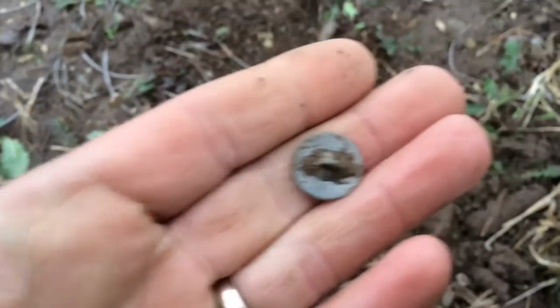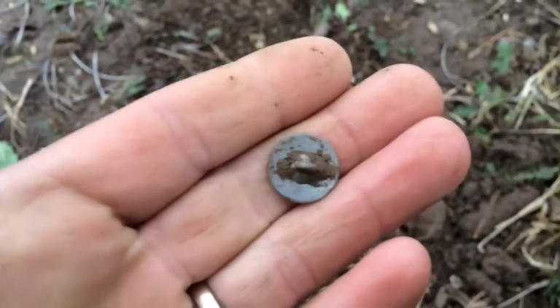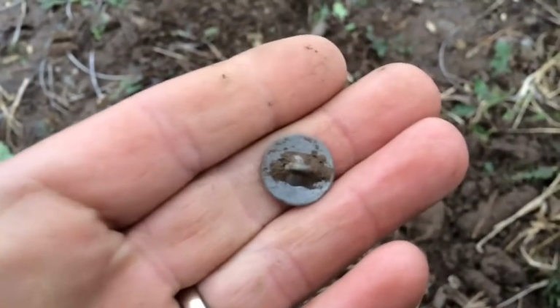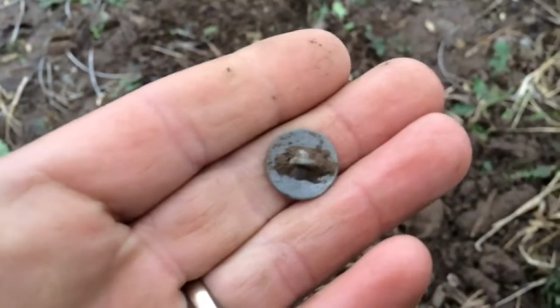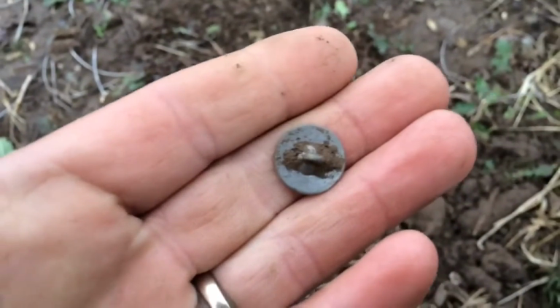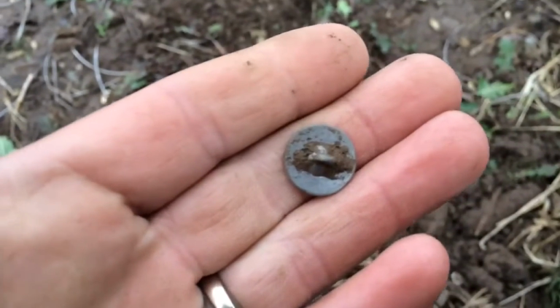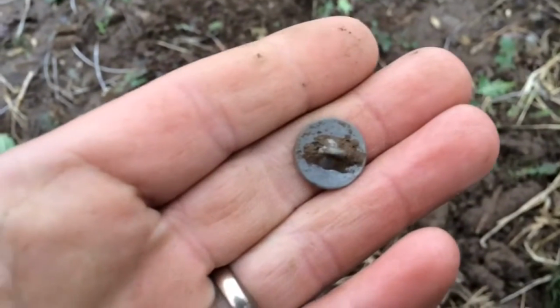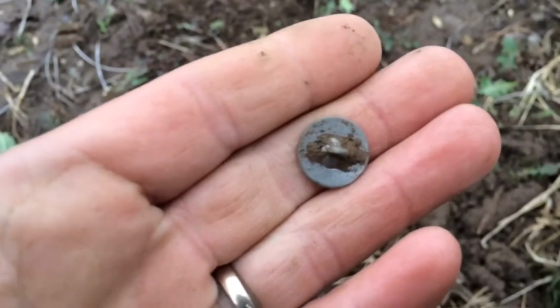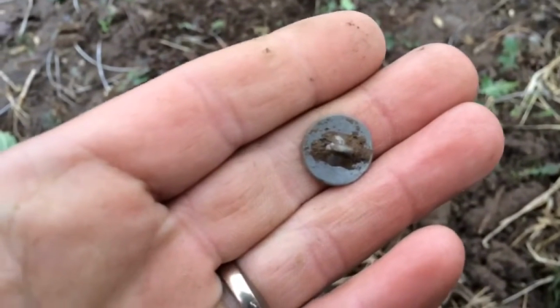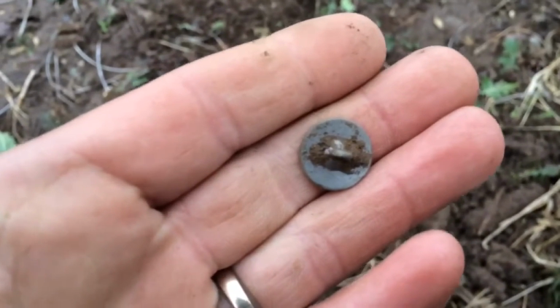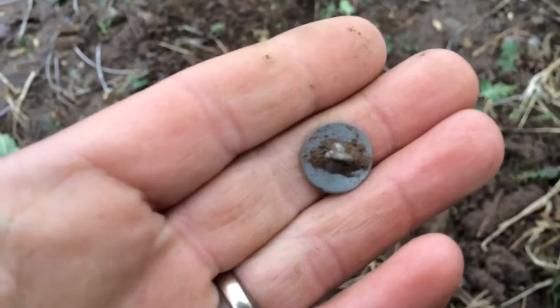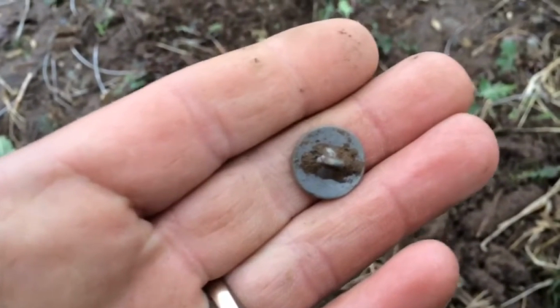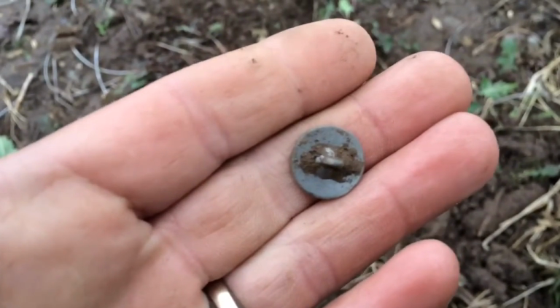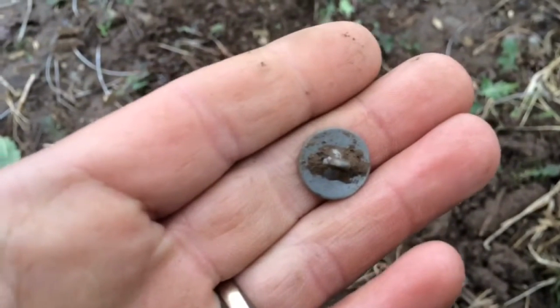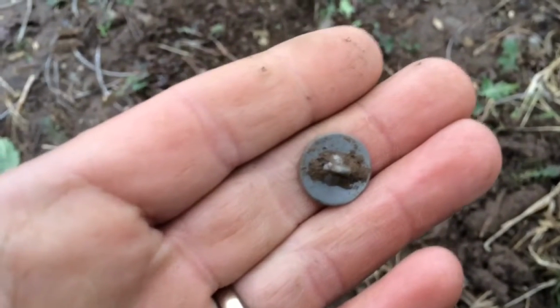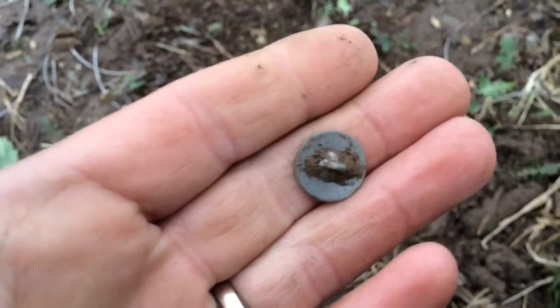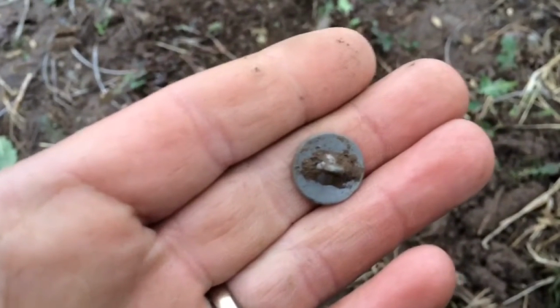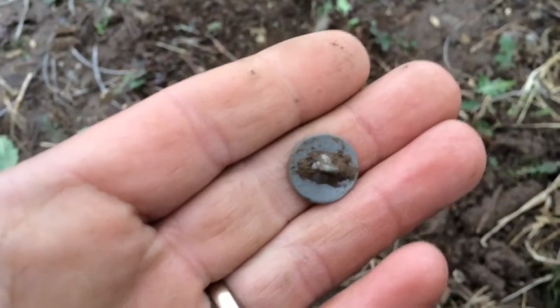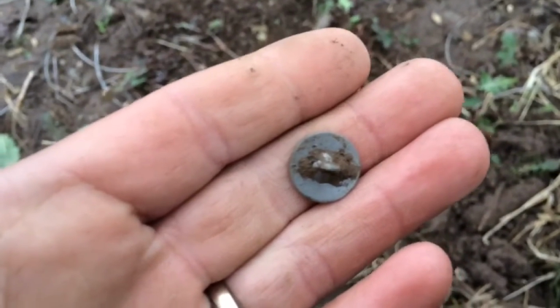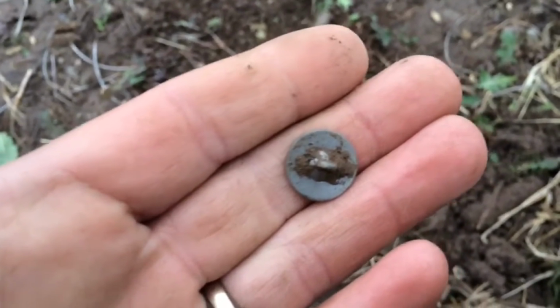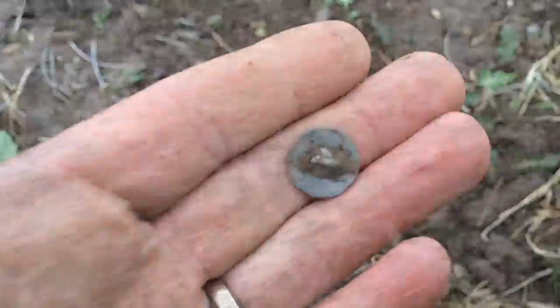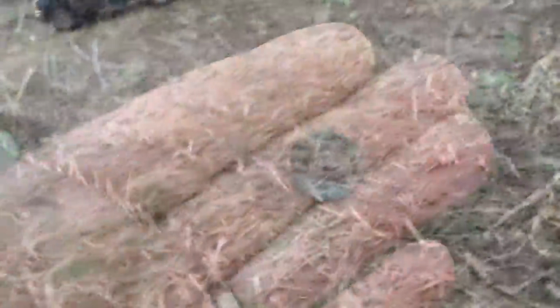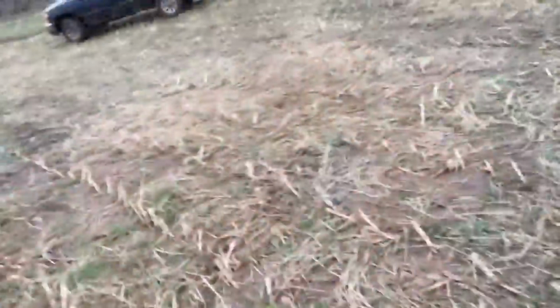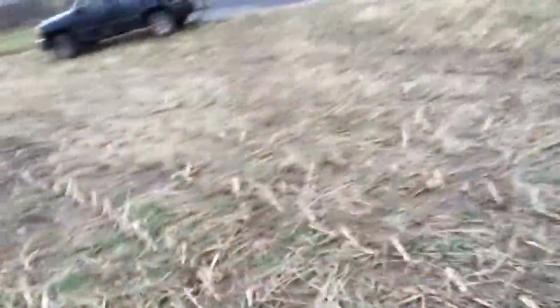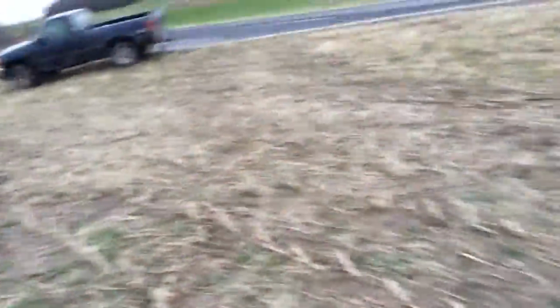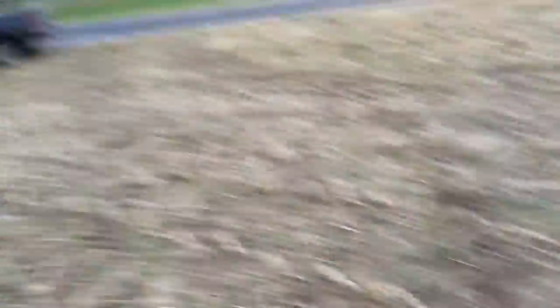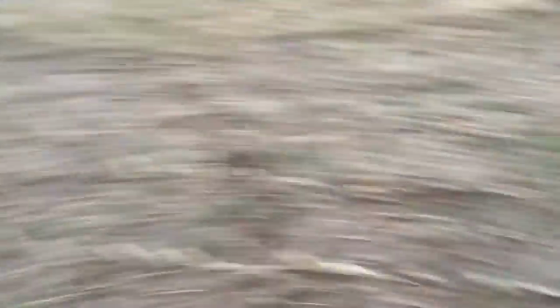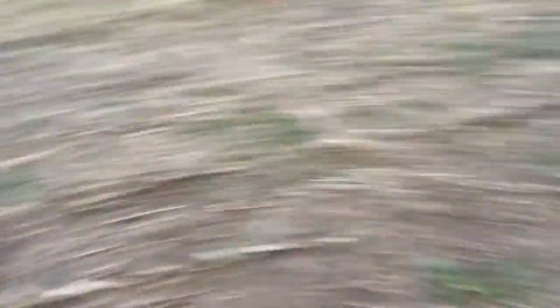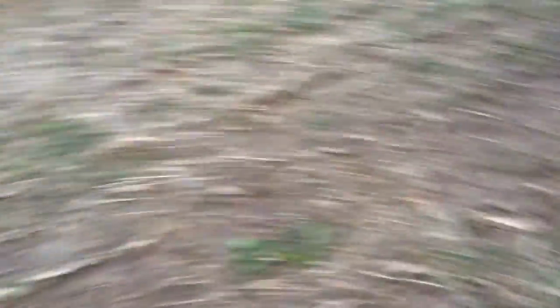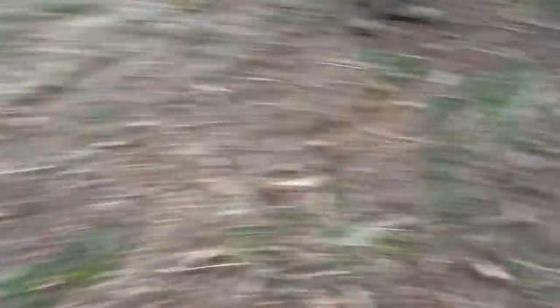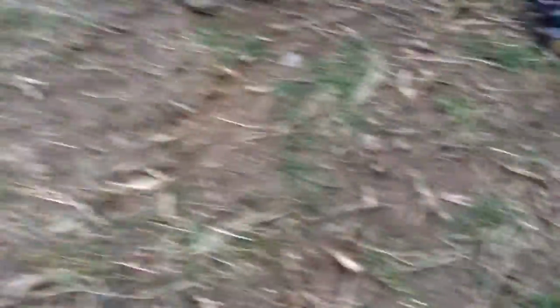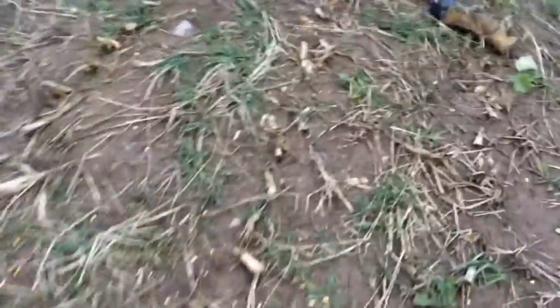Glenn found a nice old top black cuff button. Signals are here but I think we're going to have to work for them. Keep digging.